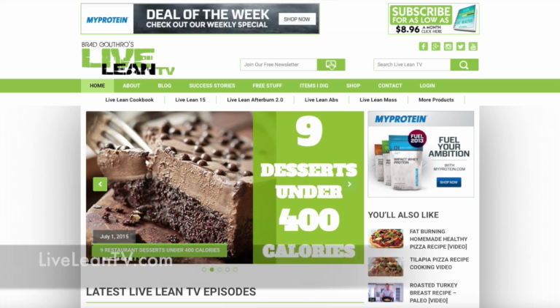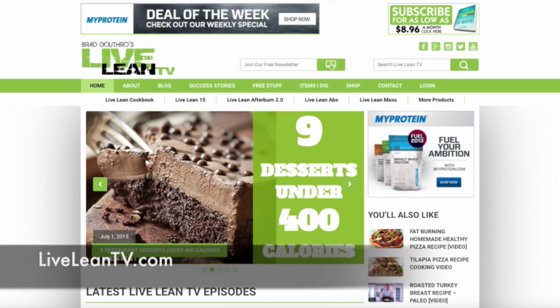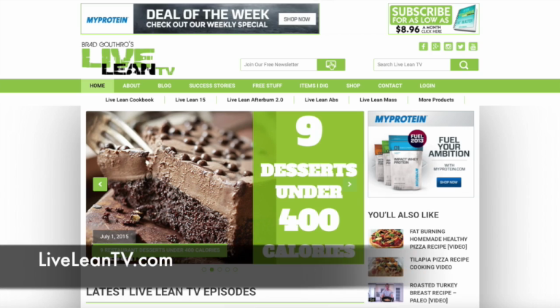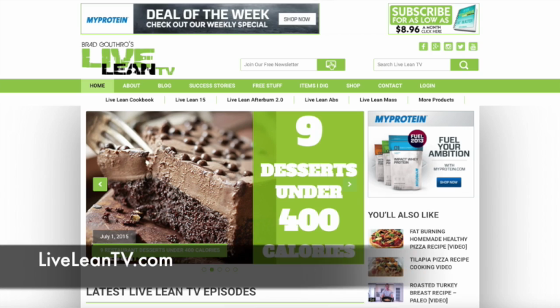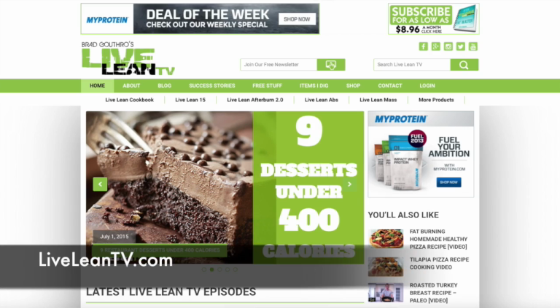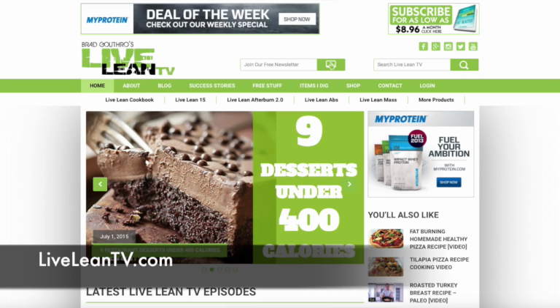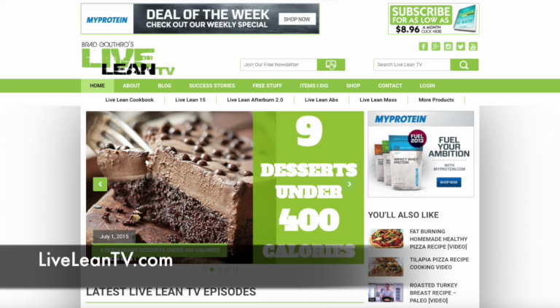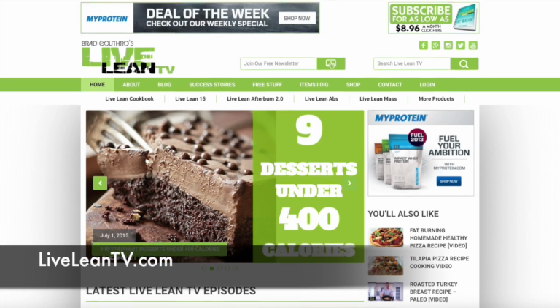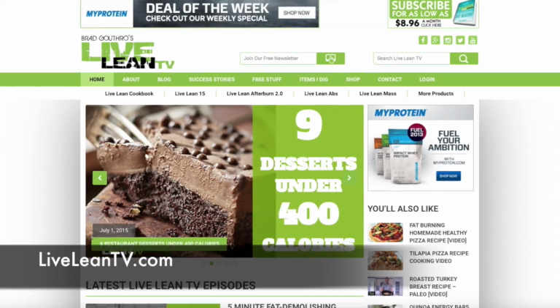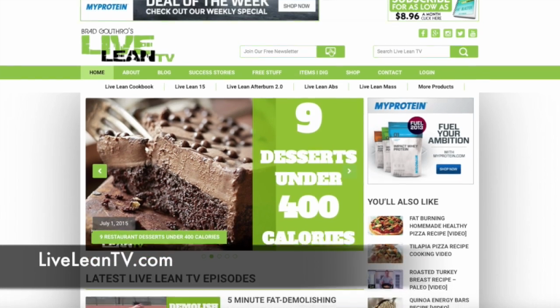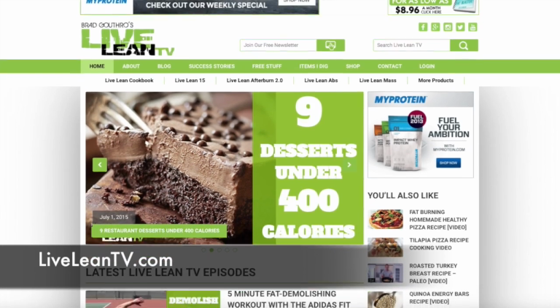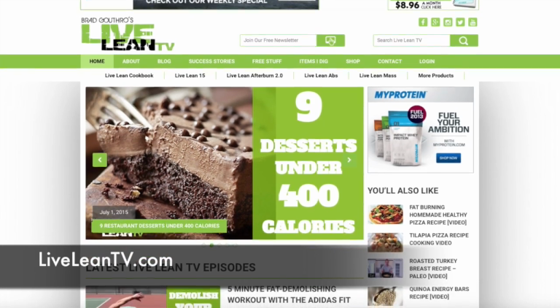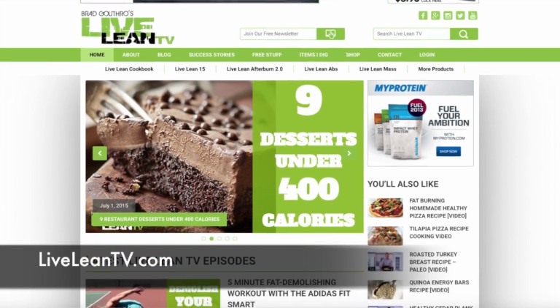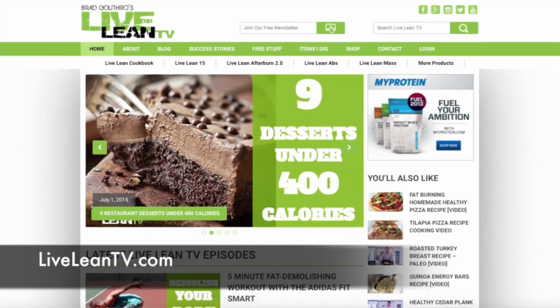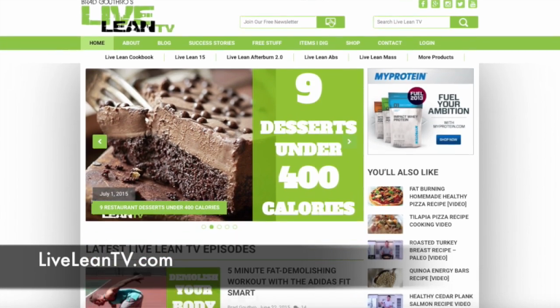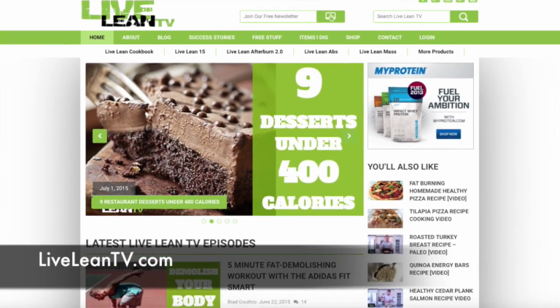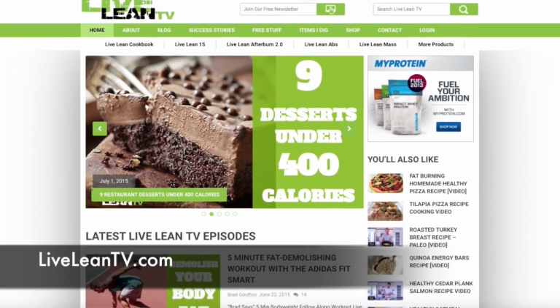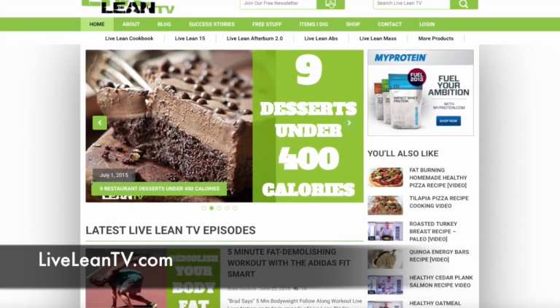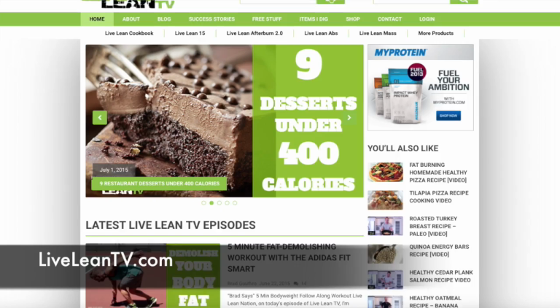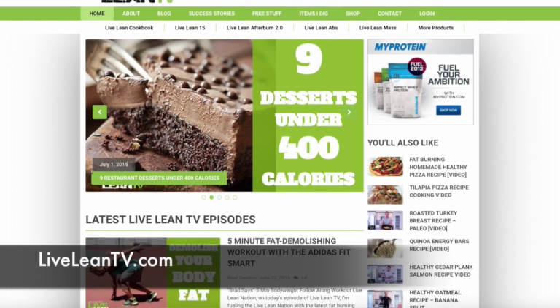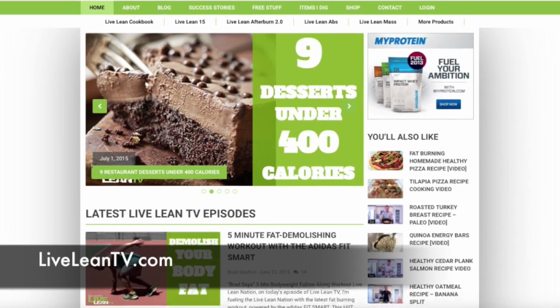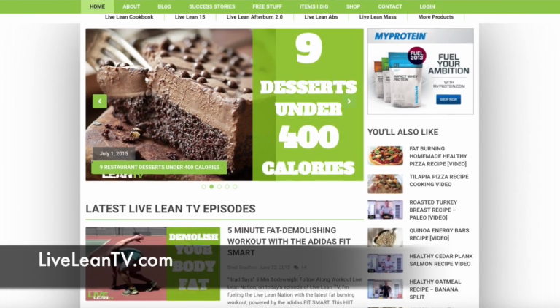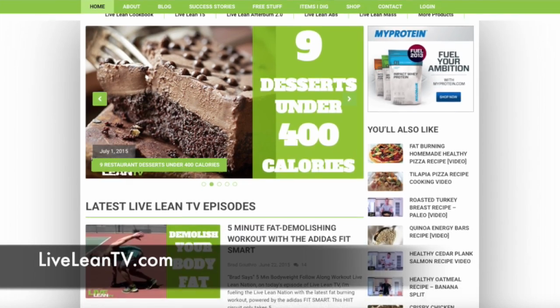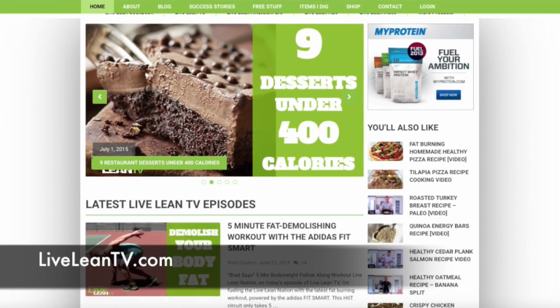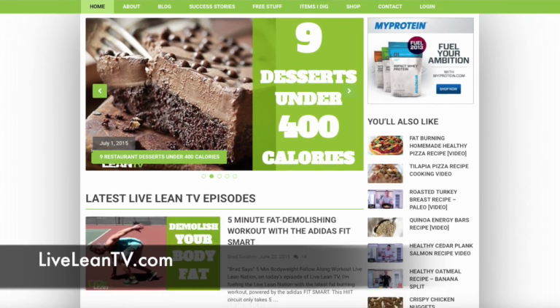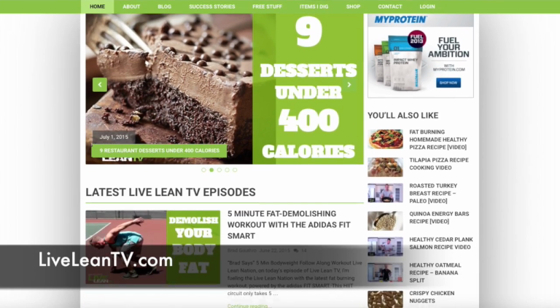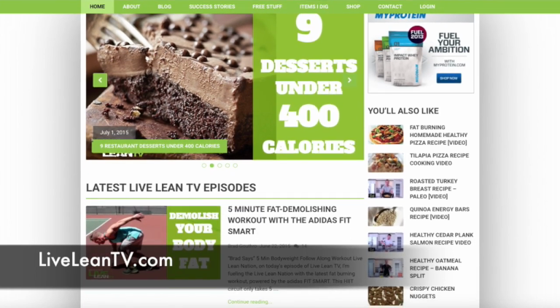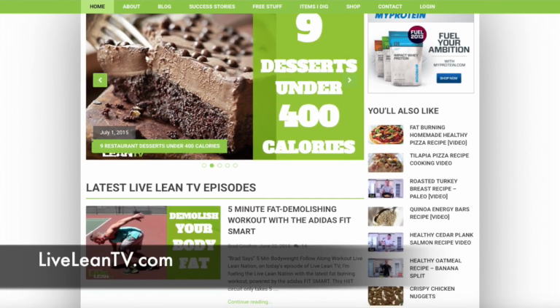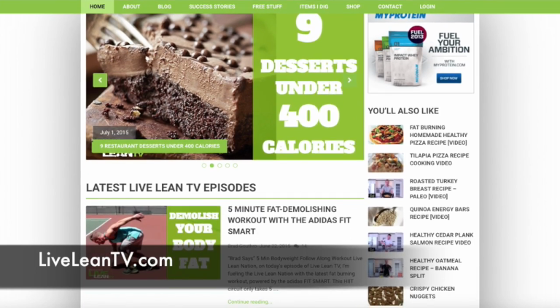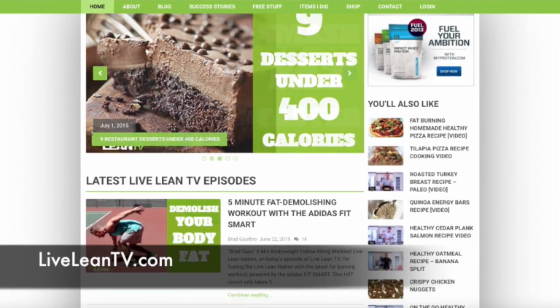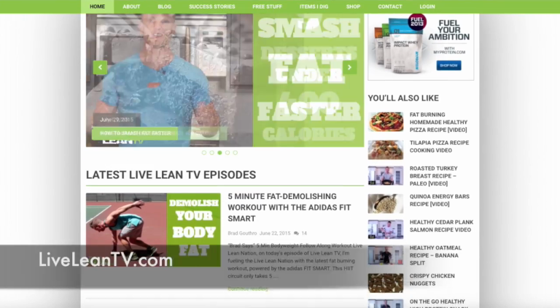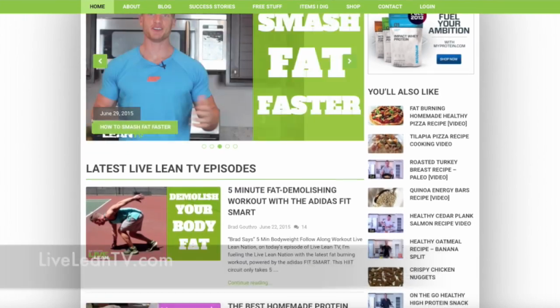Over on the show notes at LiveLeanTV.com, I'll post five of my favorite Ignited Up Burners for you to add to your workout program.